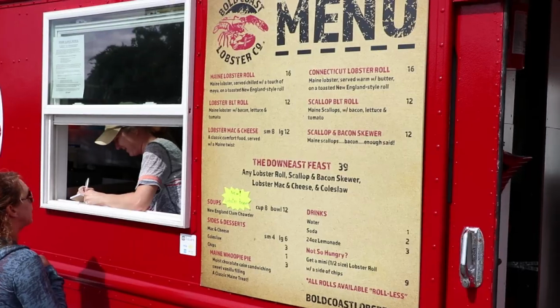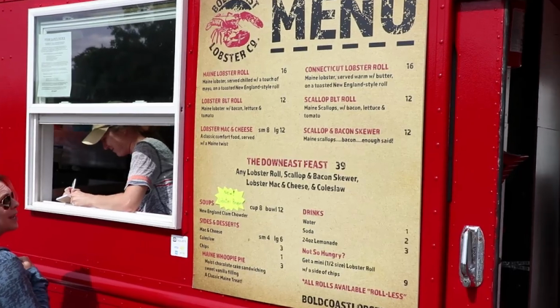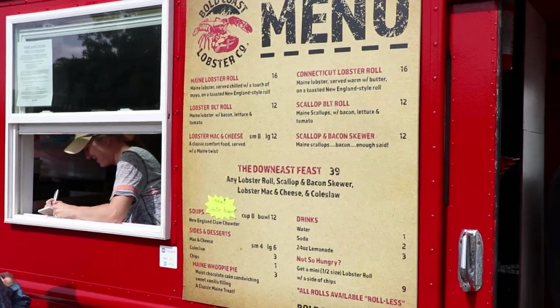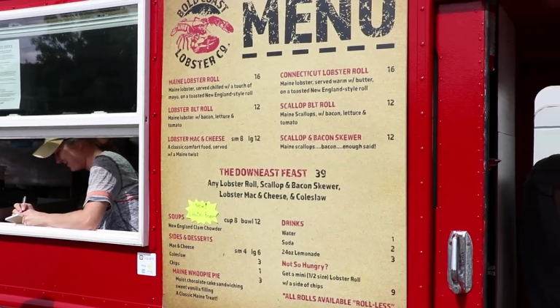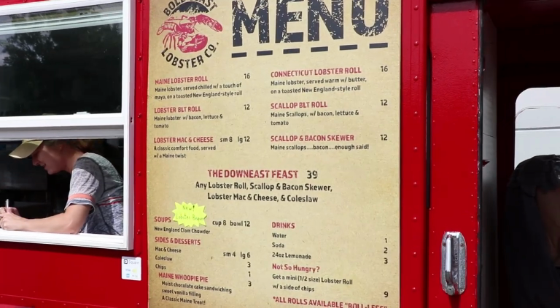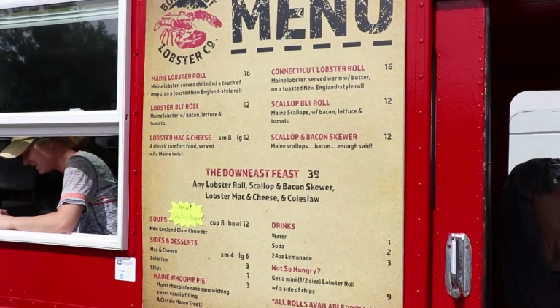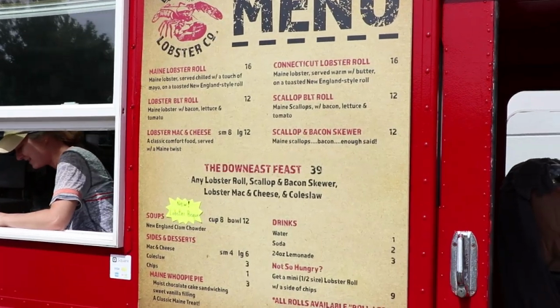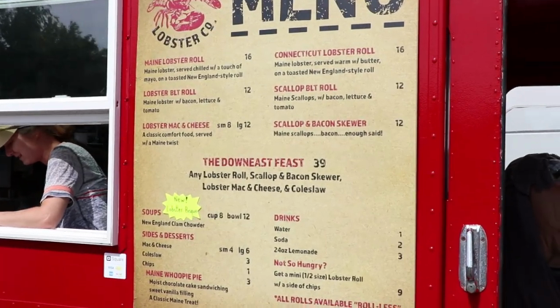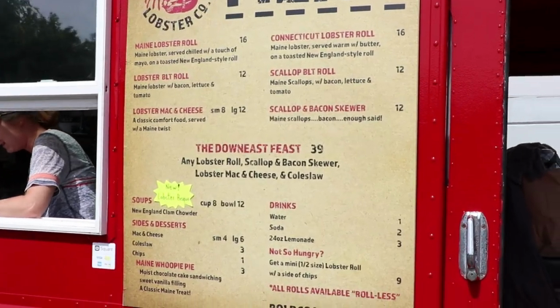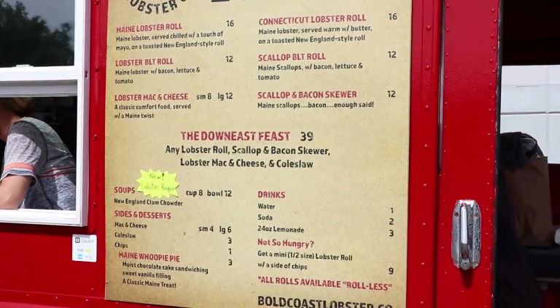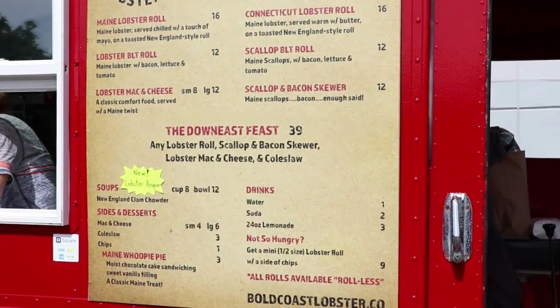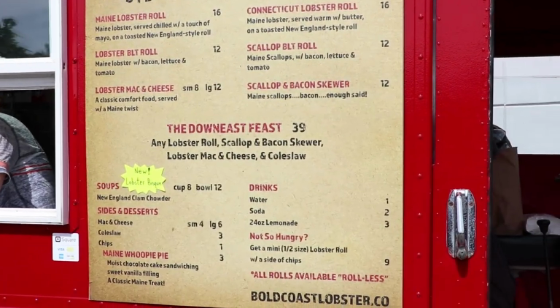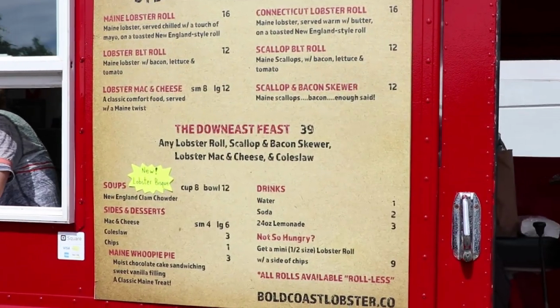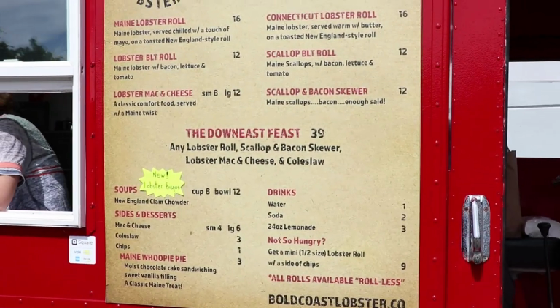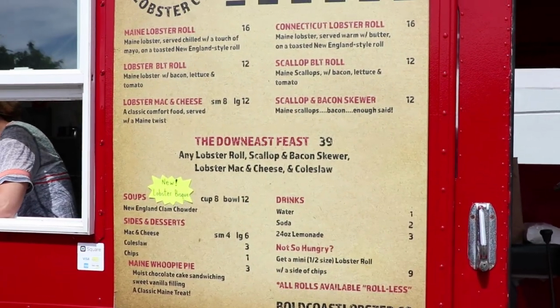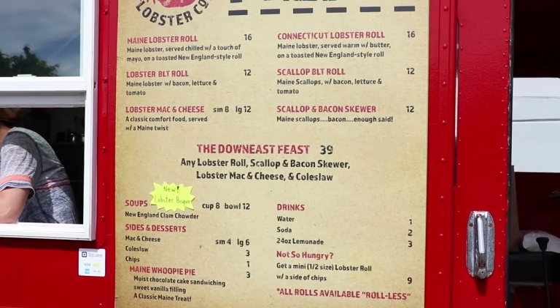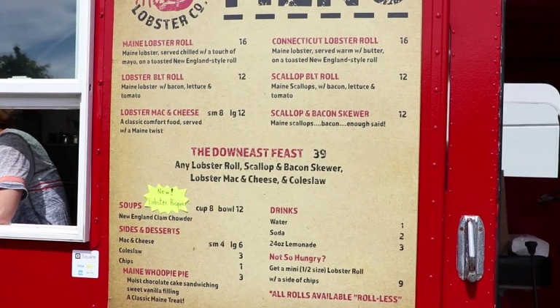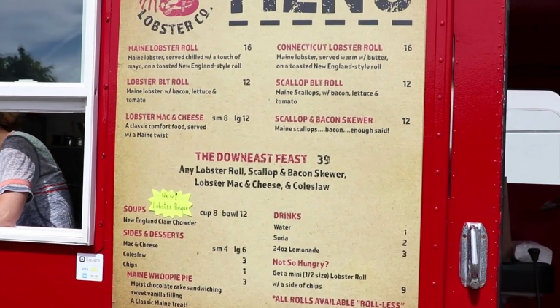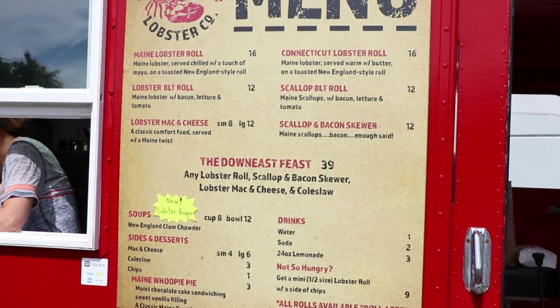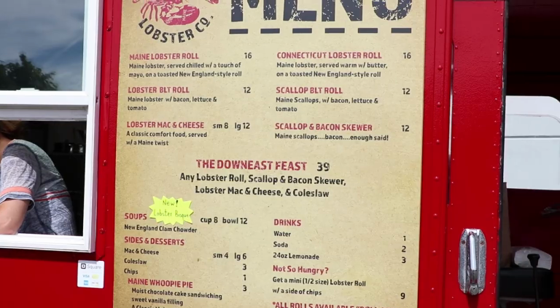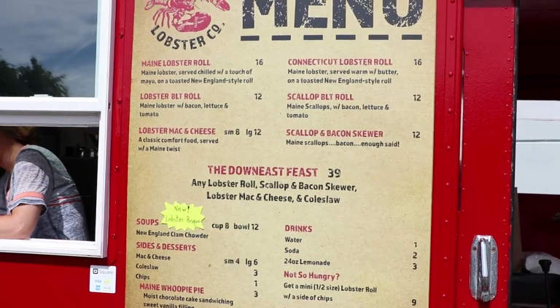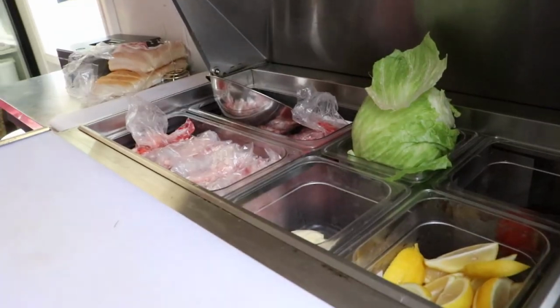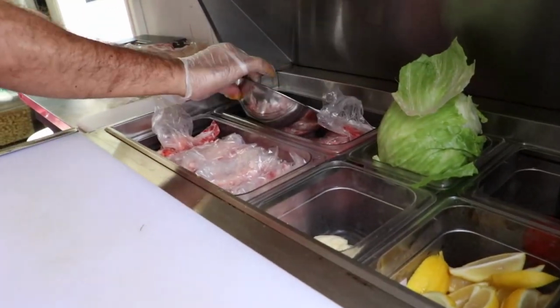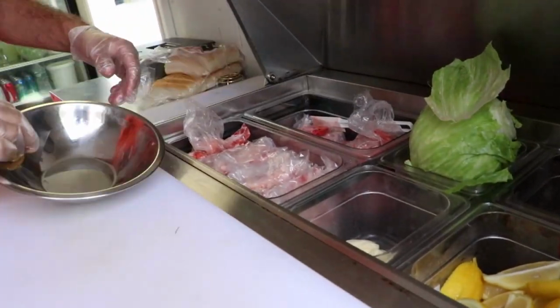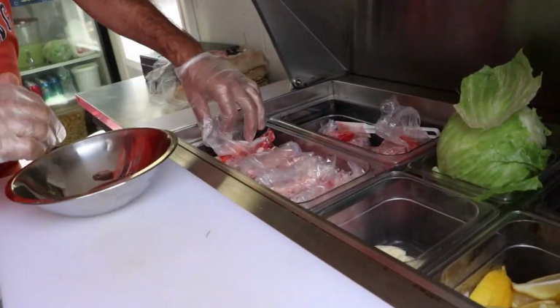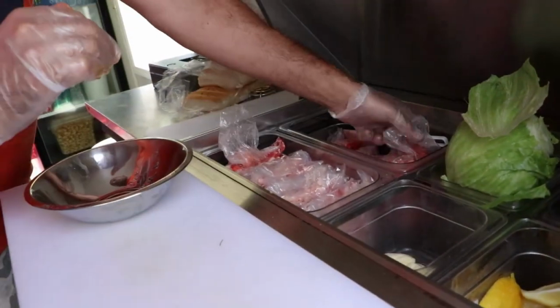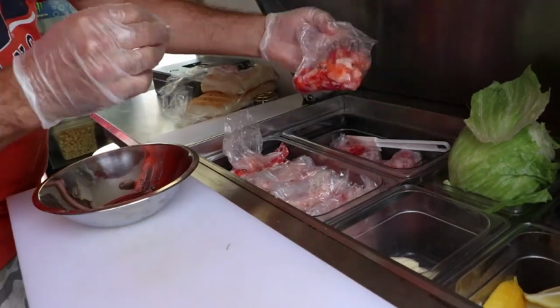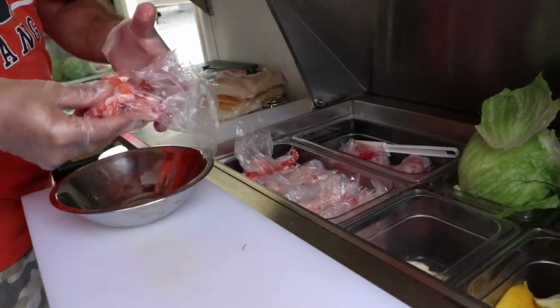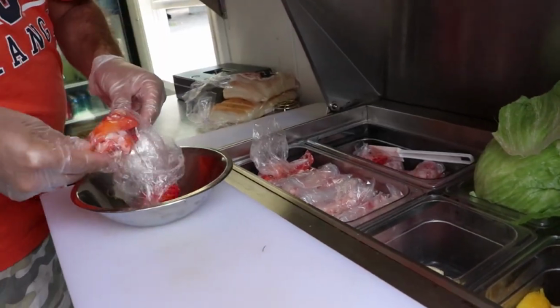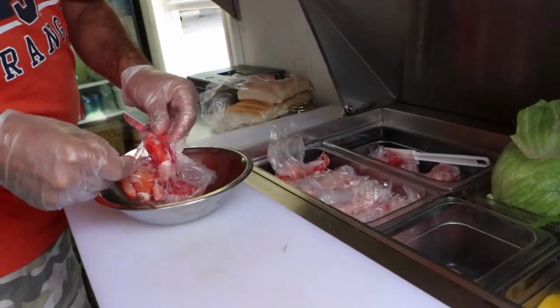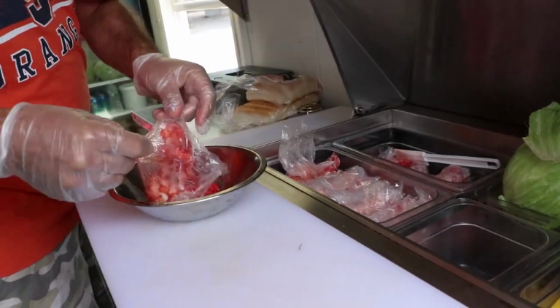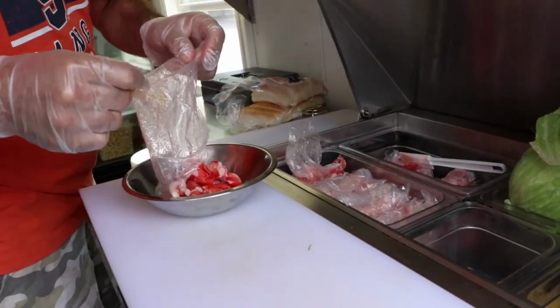With close ties to Maine, Kate and Chris, owners of Bold Coast Lobster Company, wanted to bring a unique food experience to Central New York.